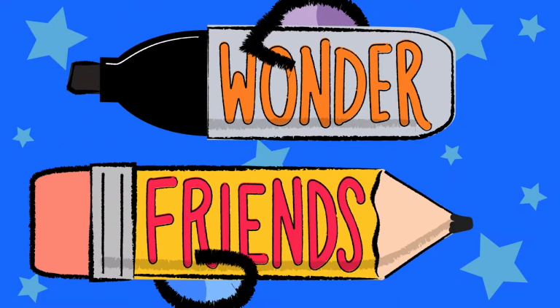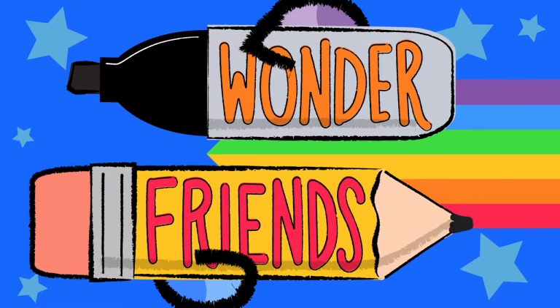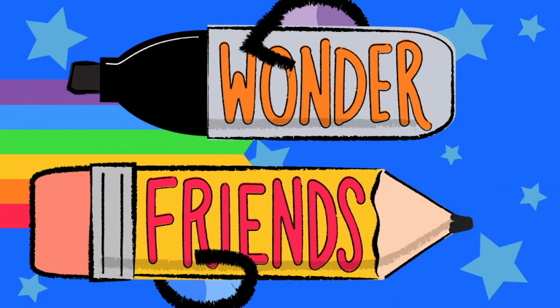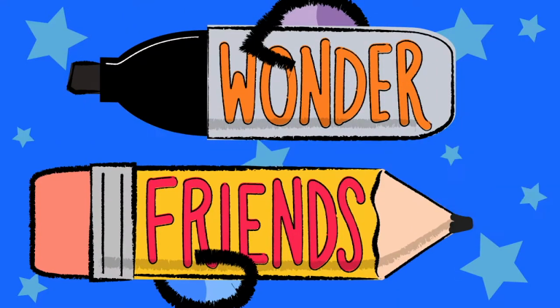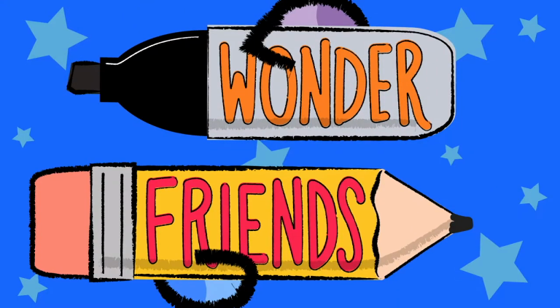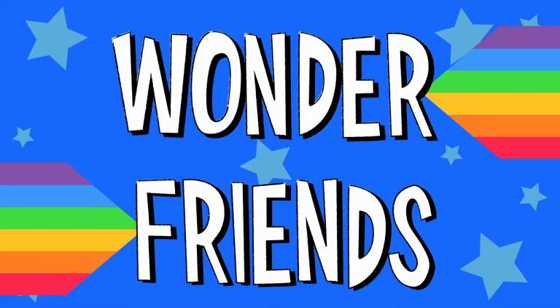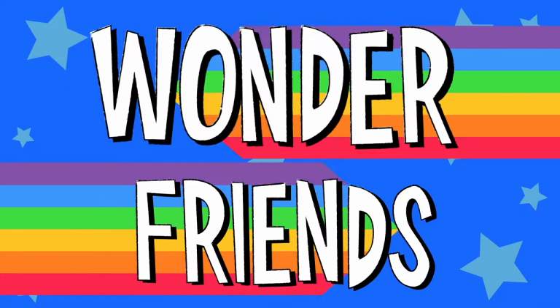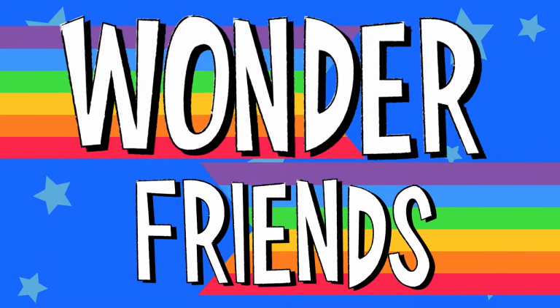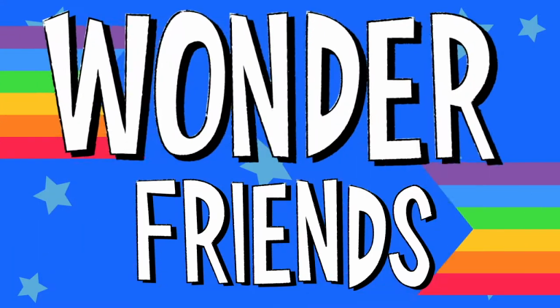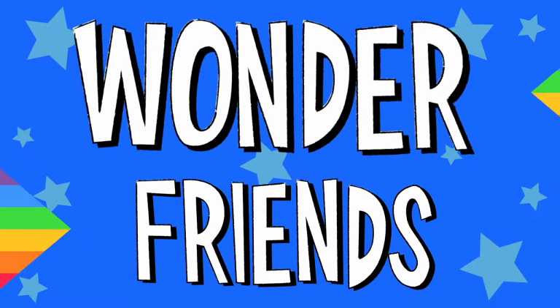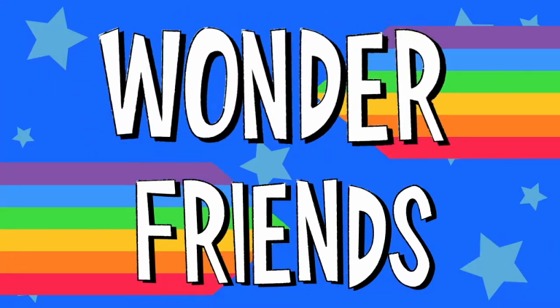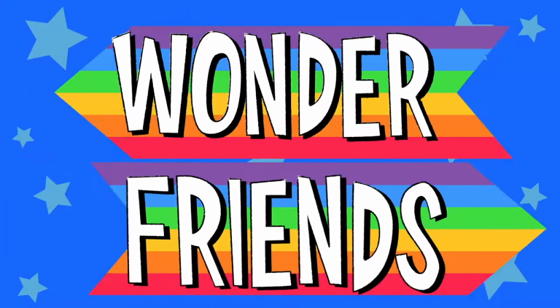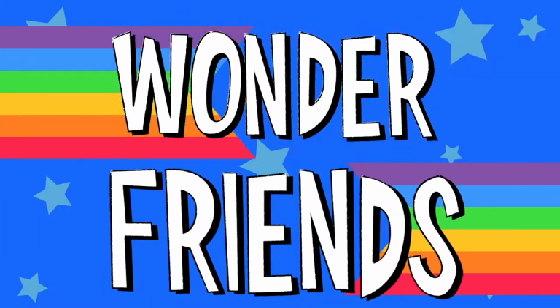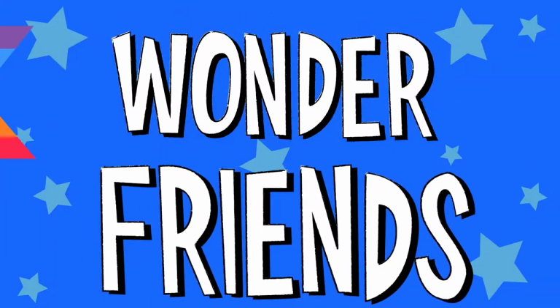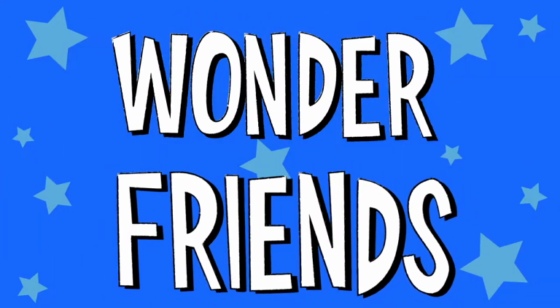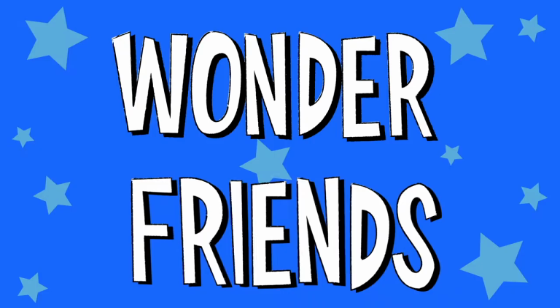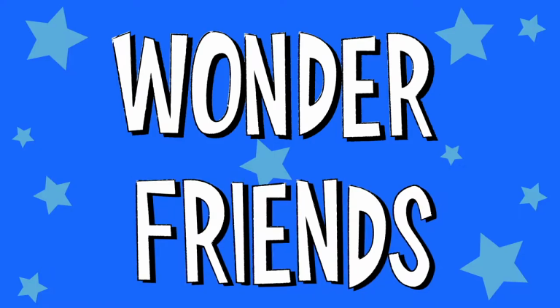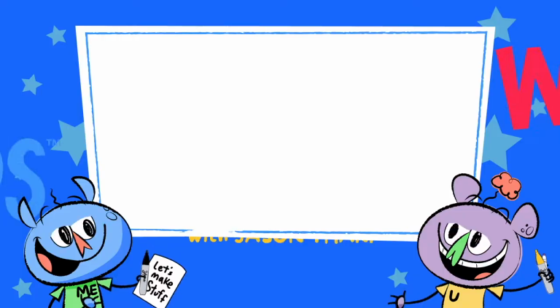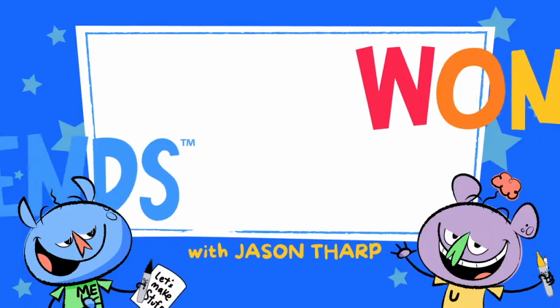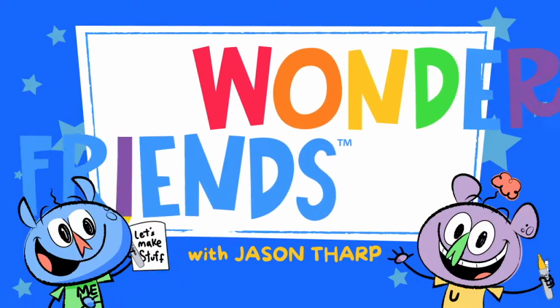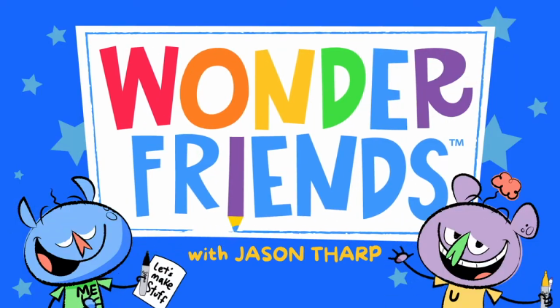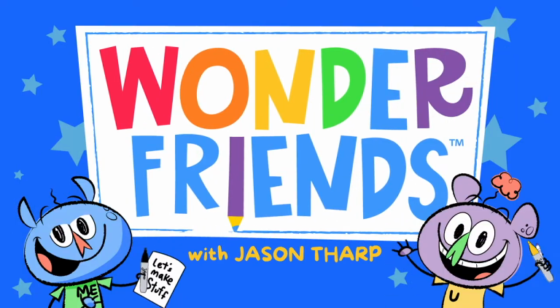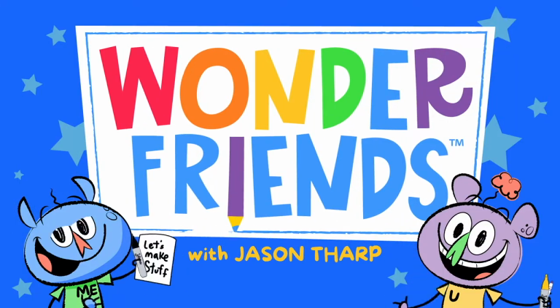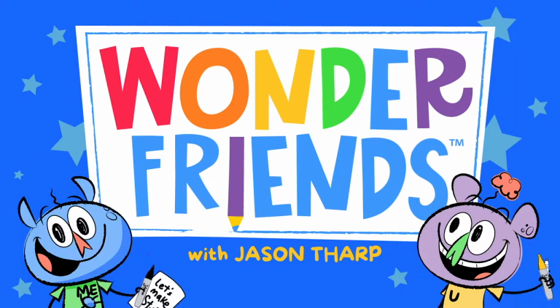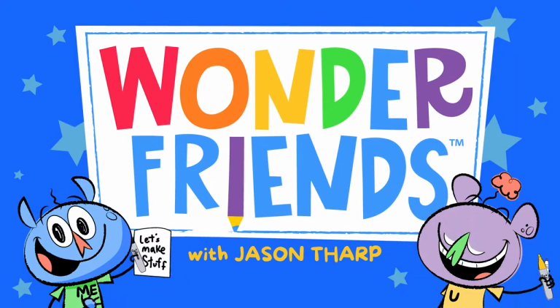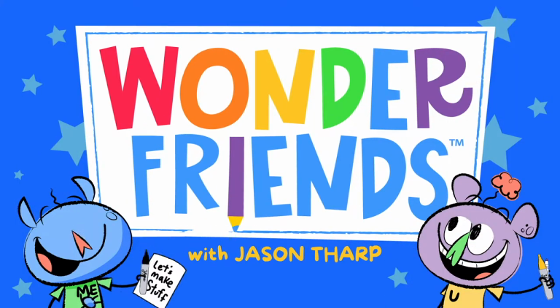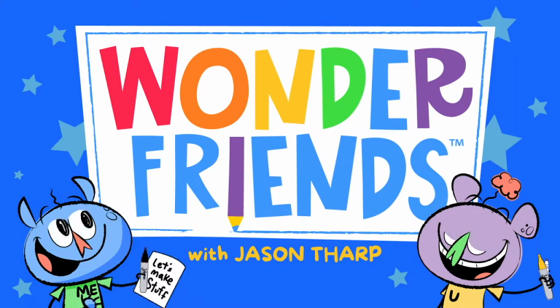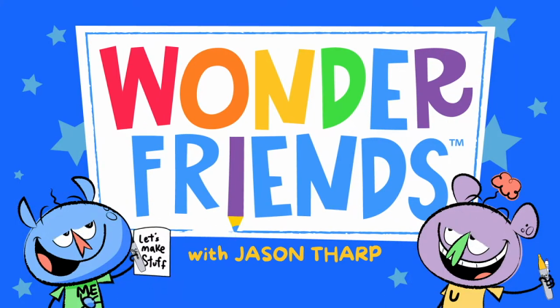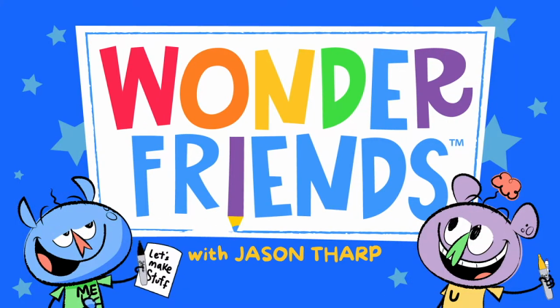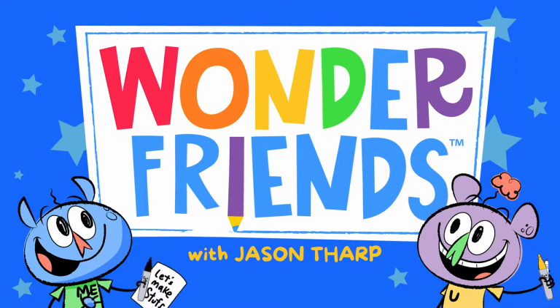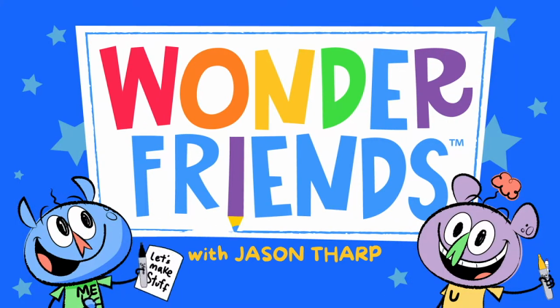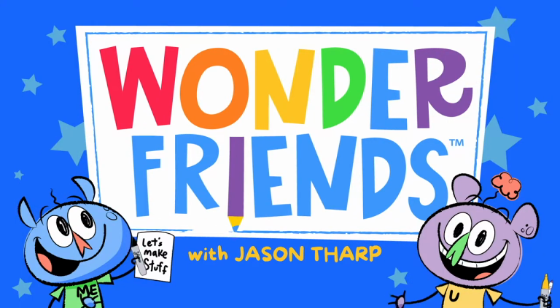Wonderfriends, time for Wonderfriends Show!